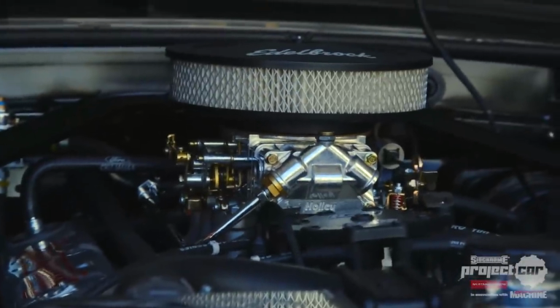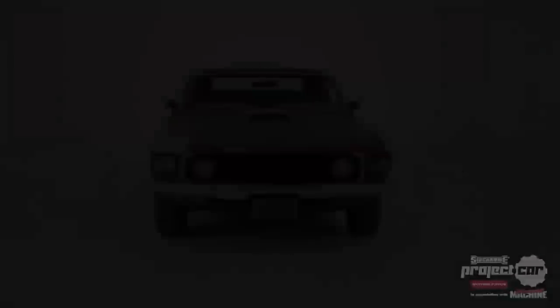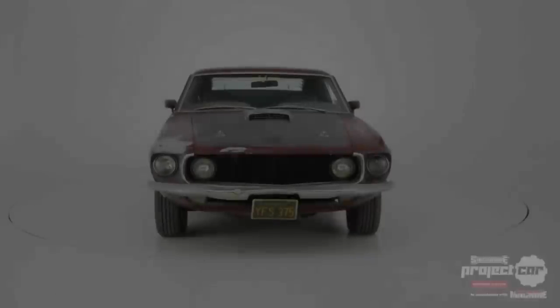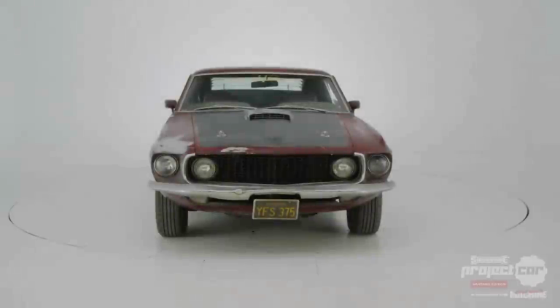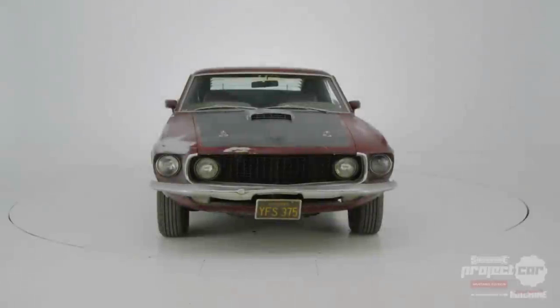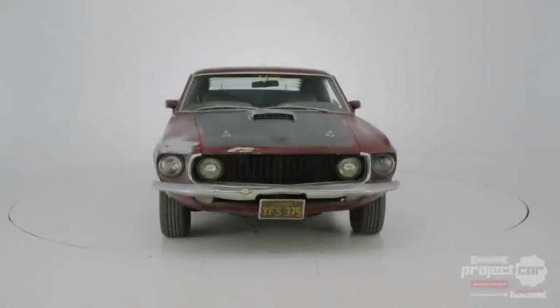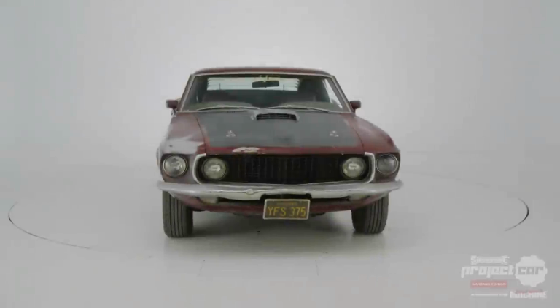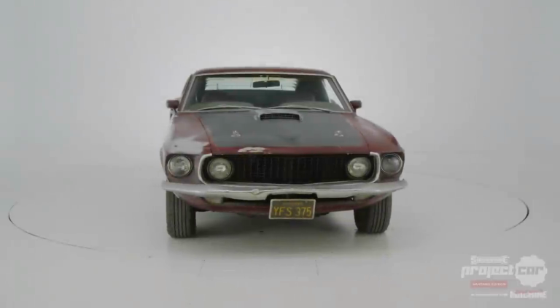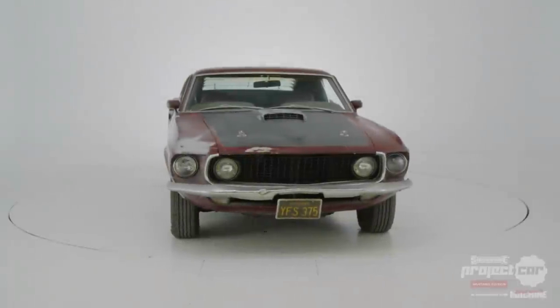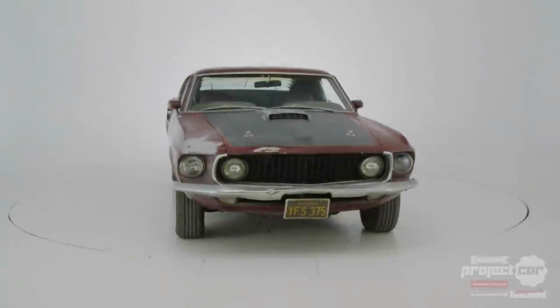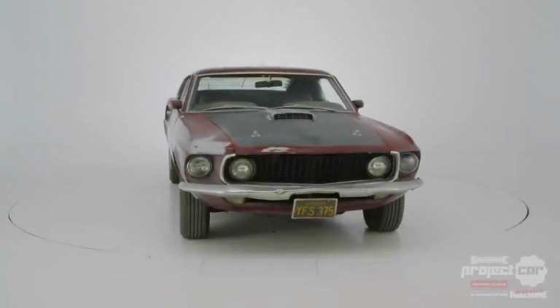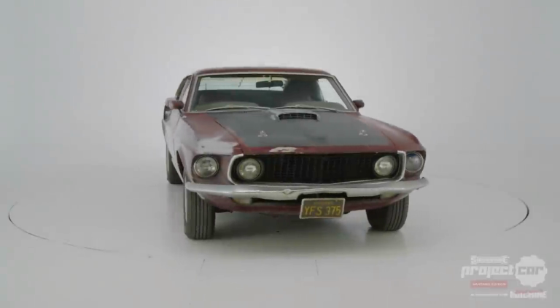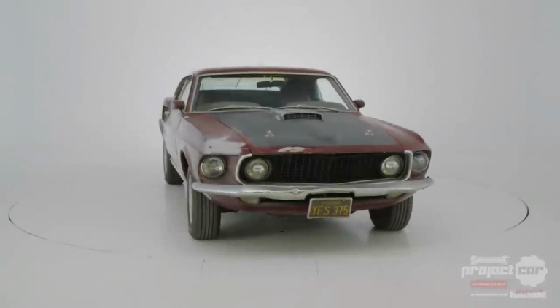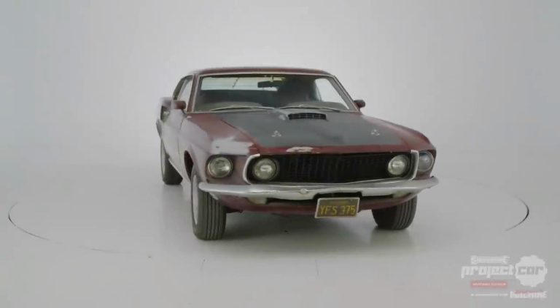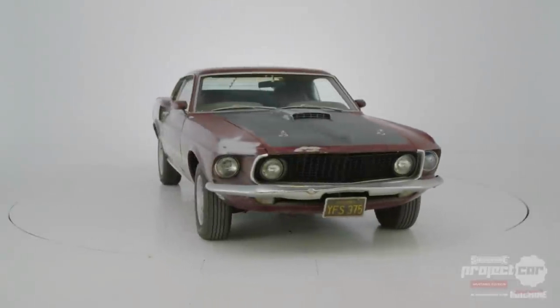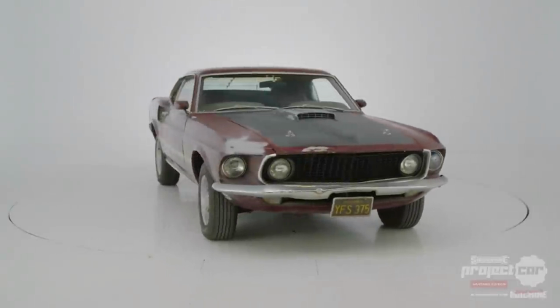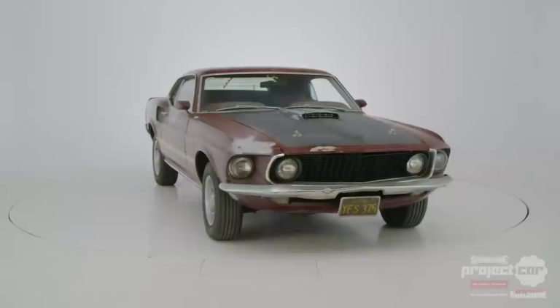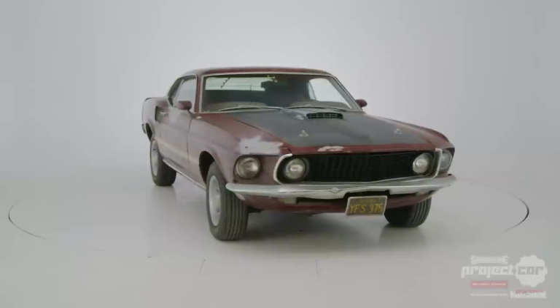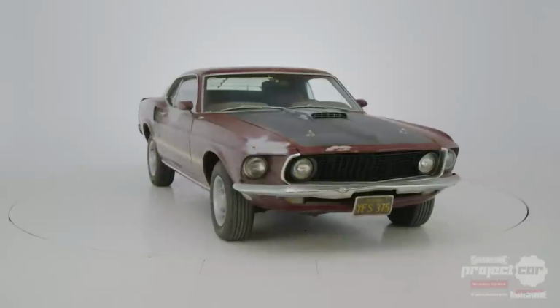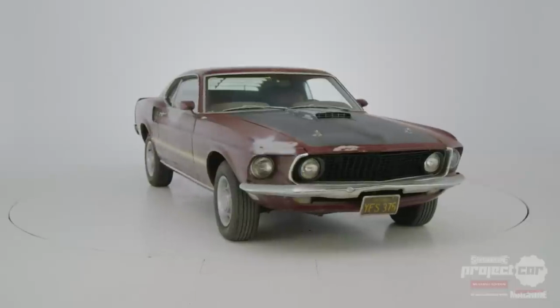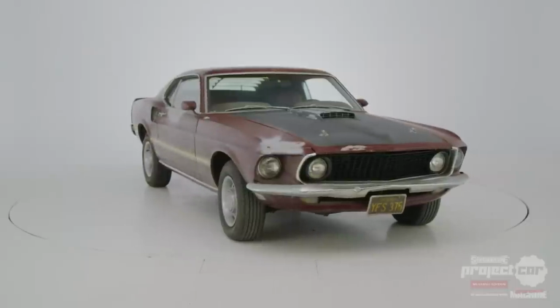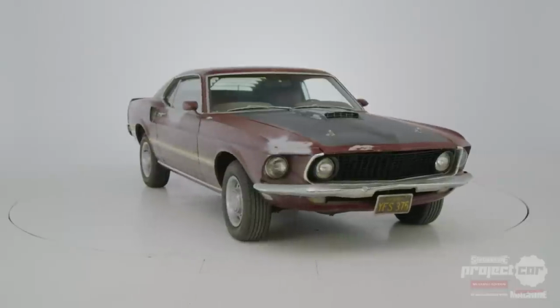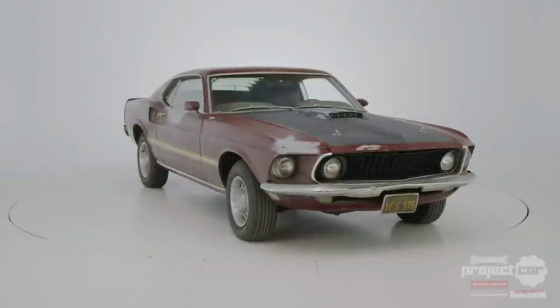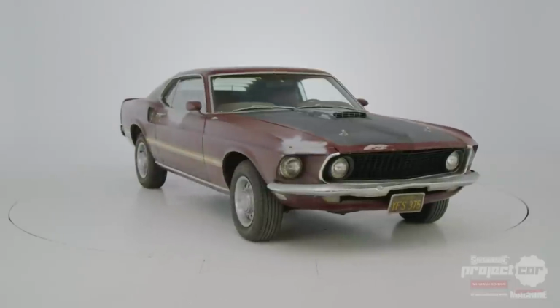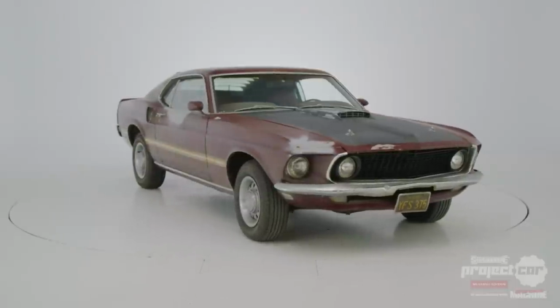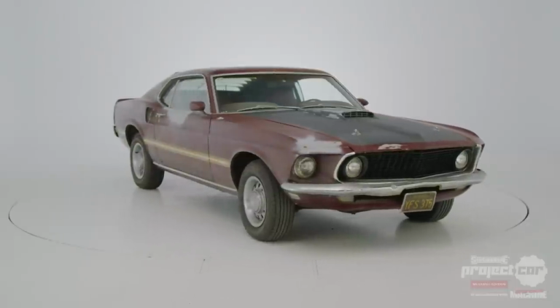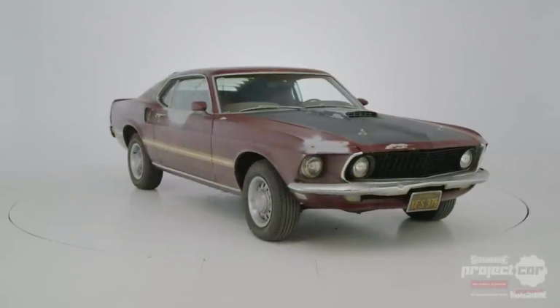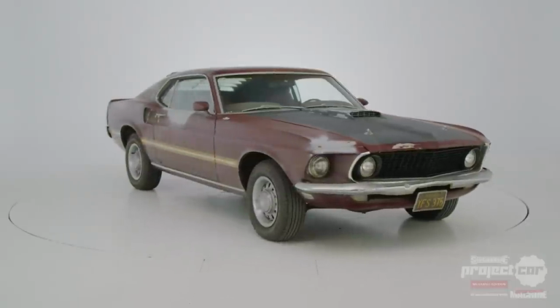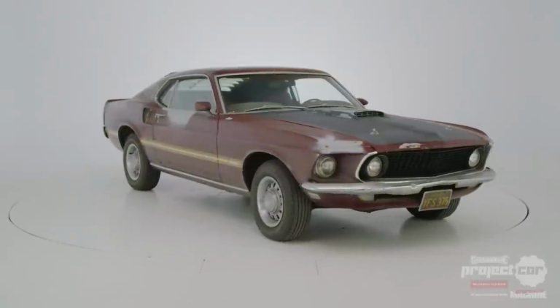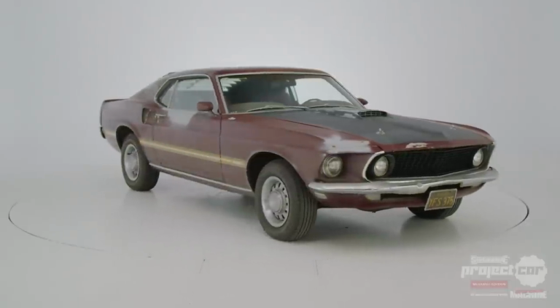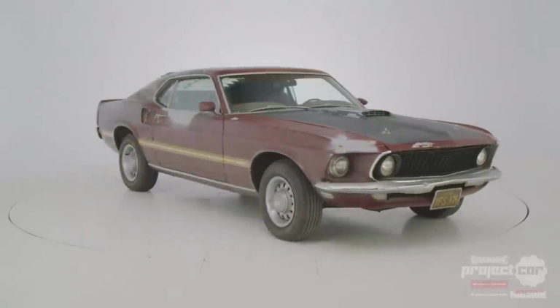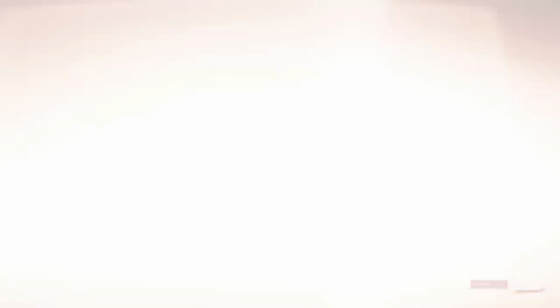The Synchron Mustang arrived in Australia in barn-find condition, but now has been radically transformed.